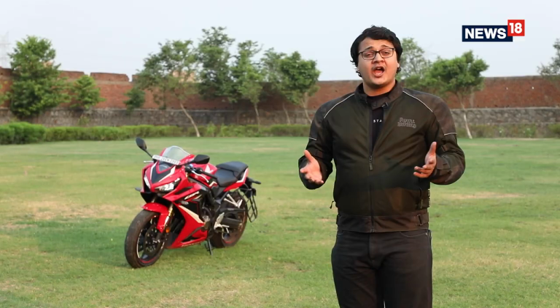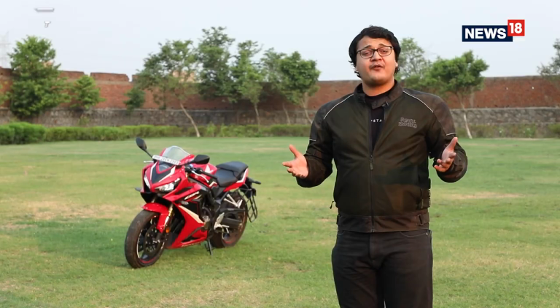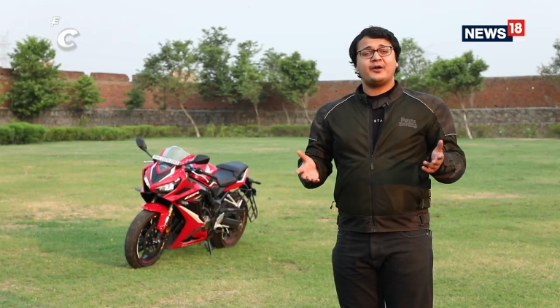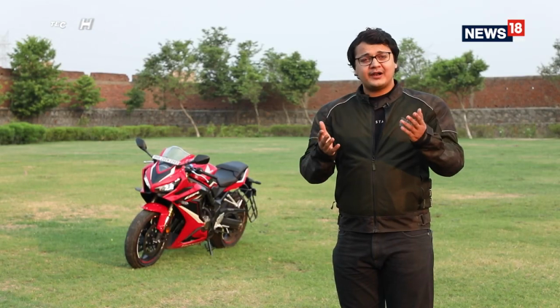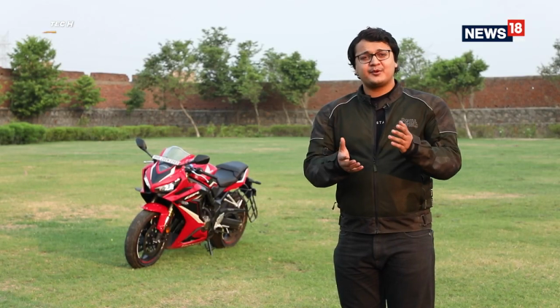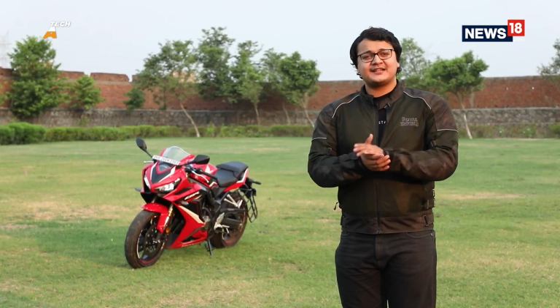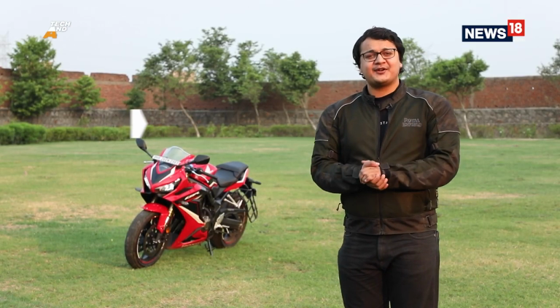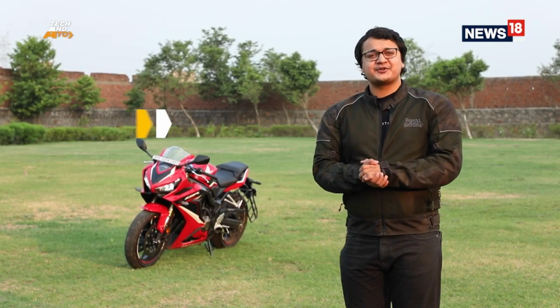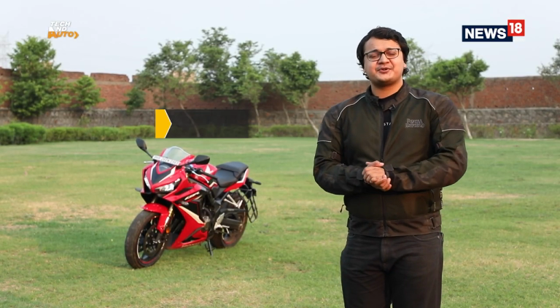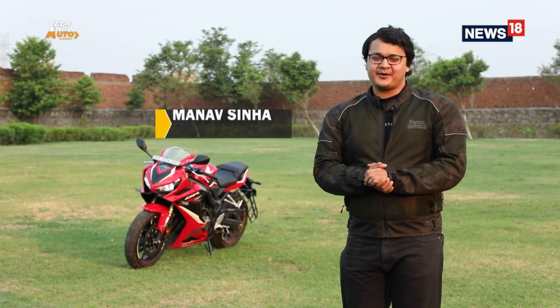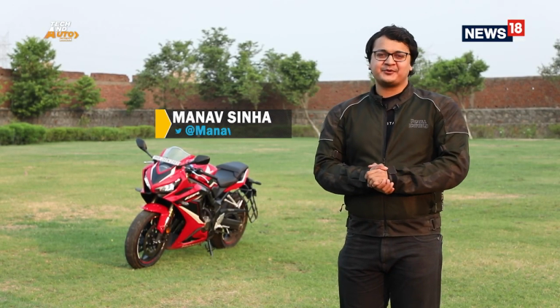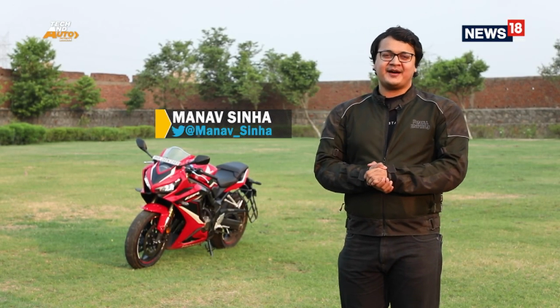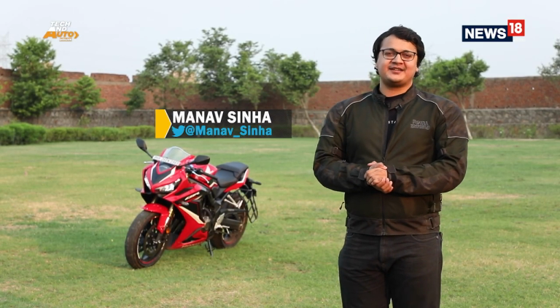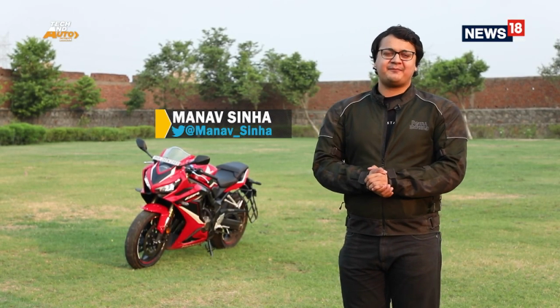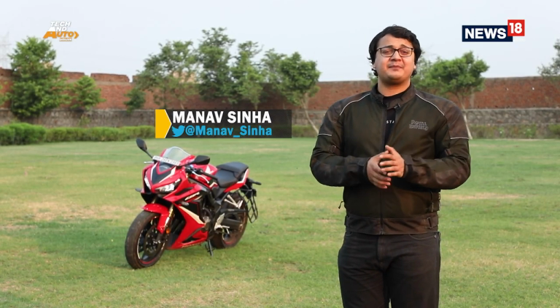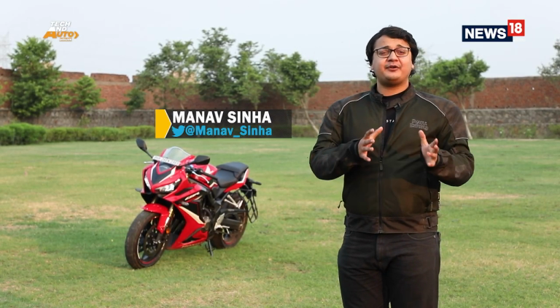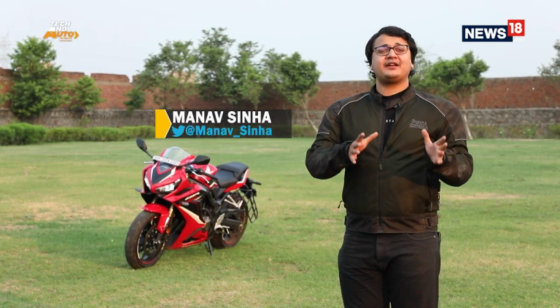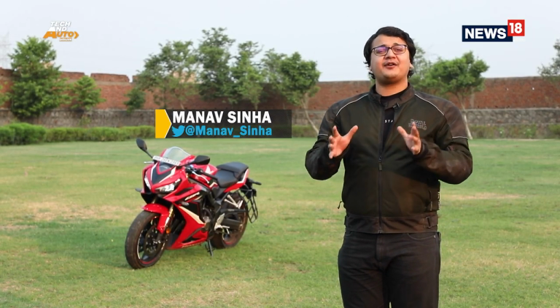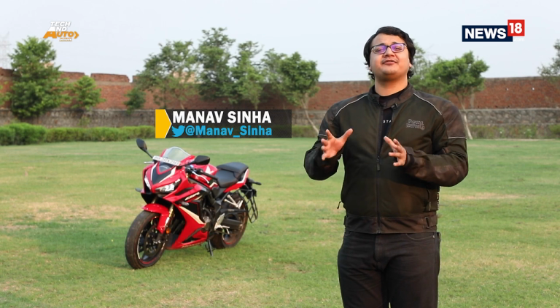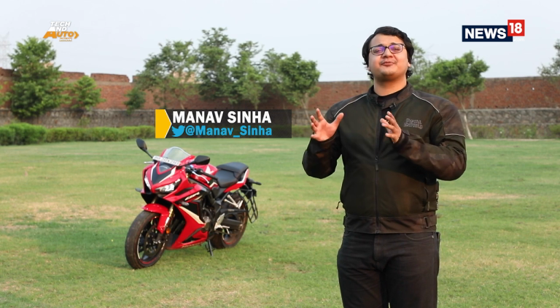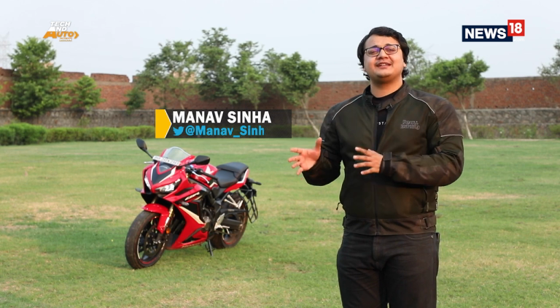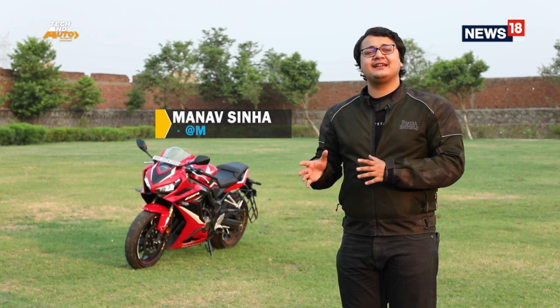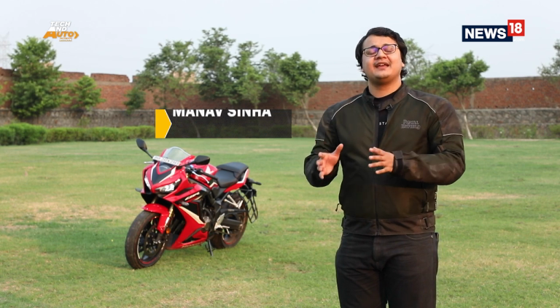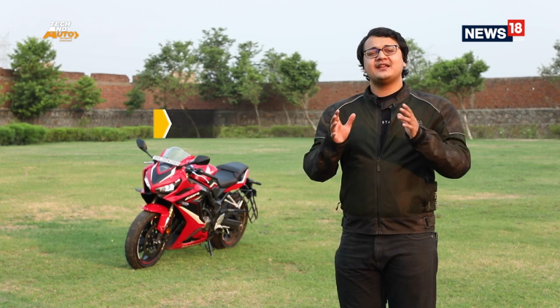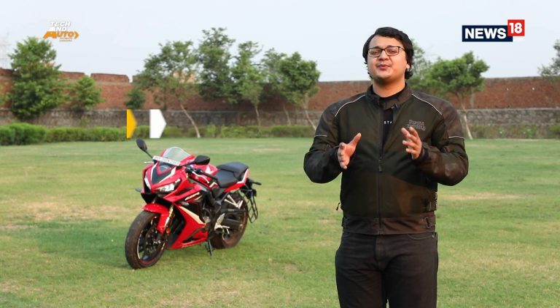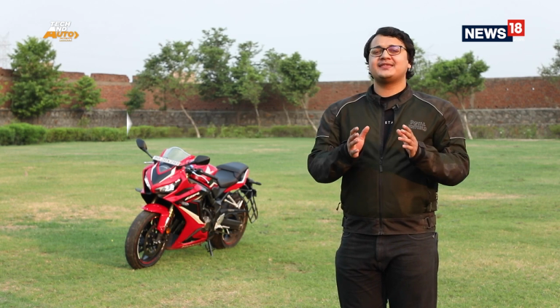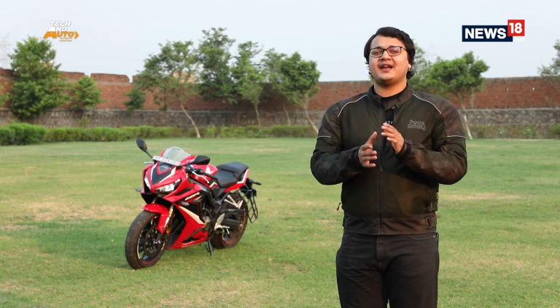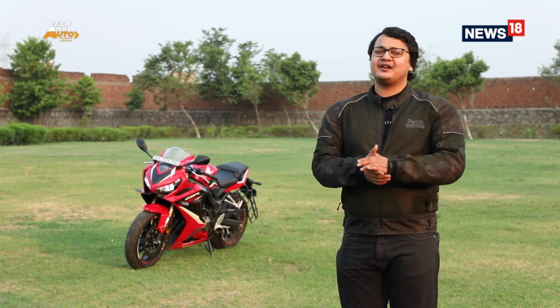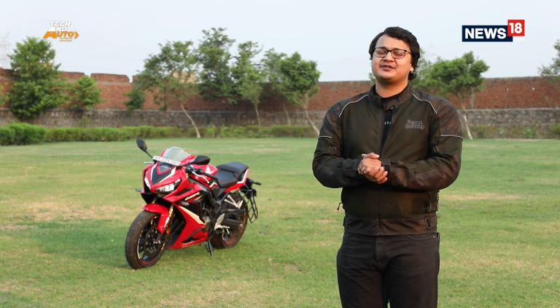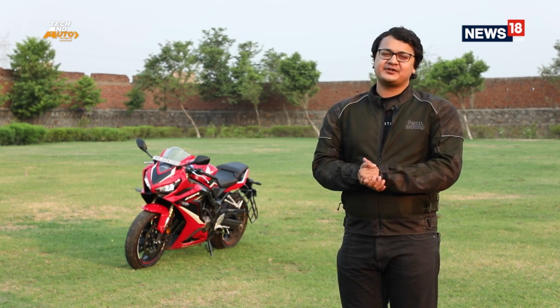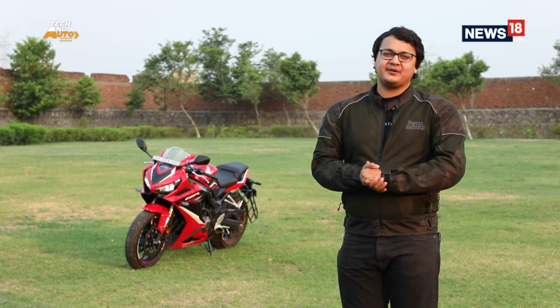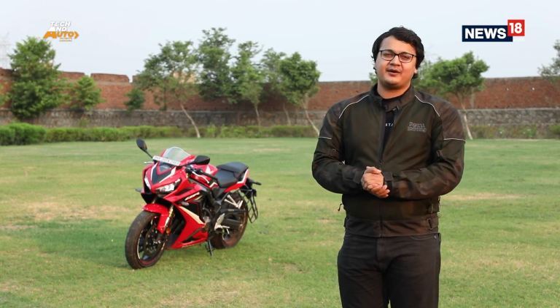Hello everyone, welcome to the Tech & Auto Show. I'm your host Manav Sinab, but before we kick off with the proceedings, there is one thing I would like to talk to you about.